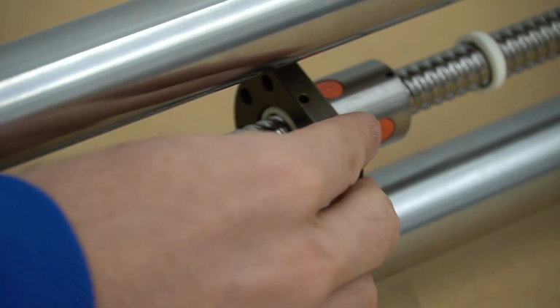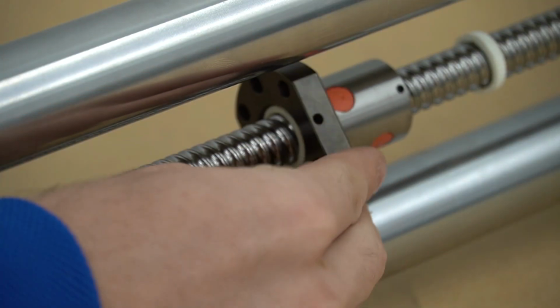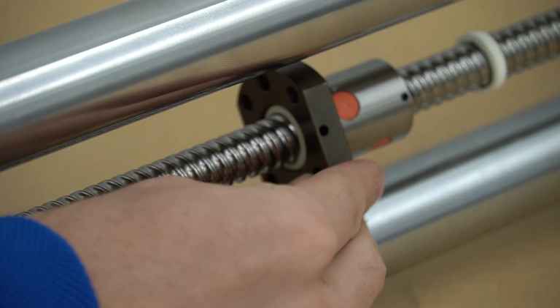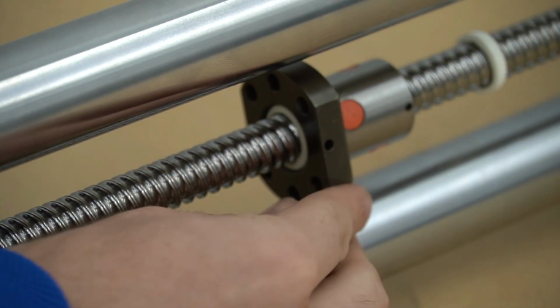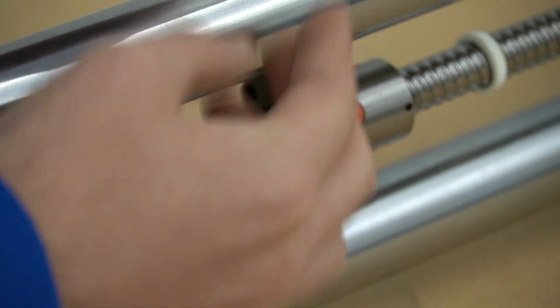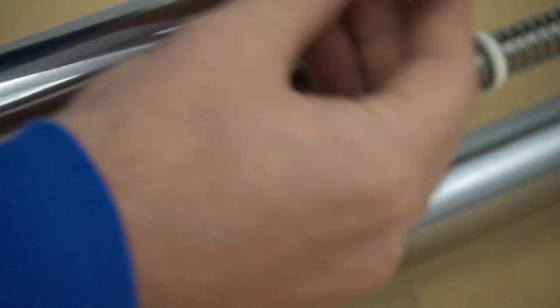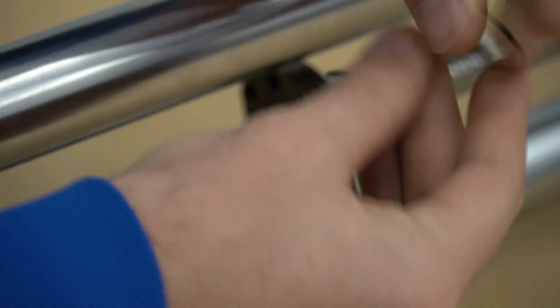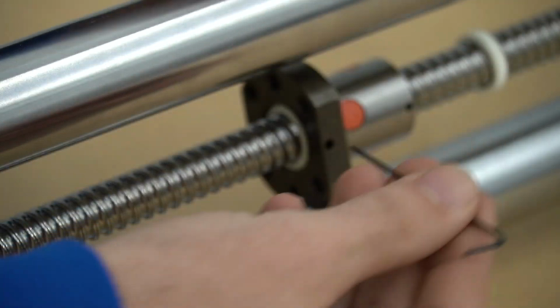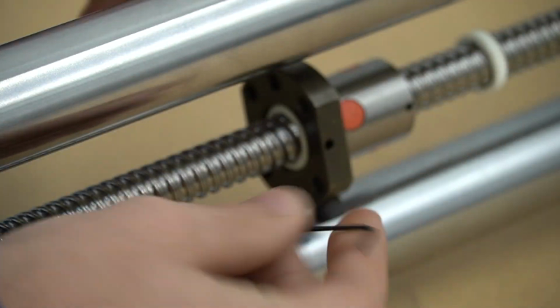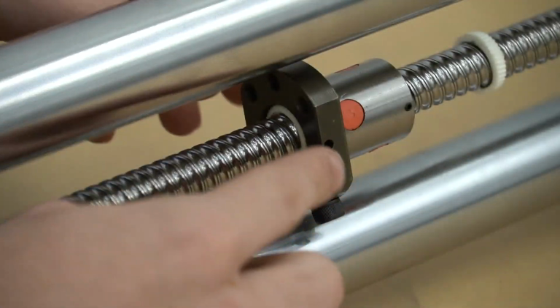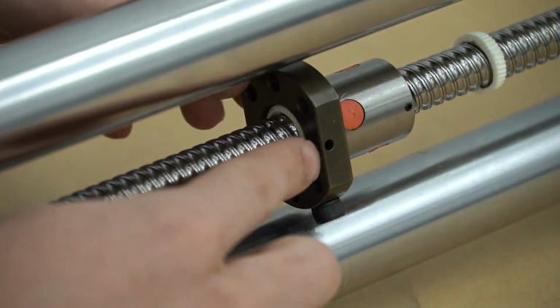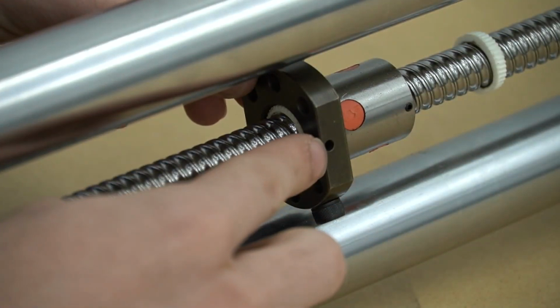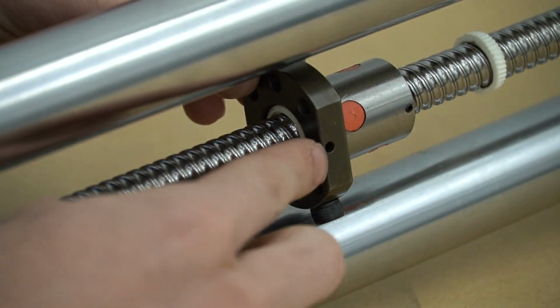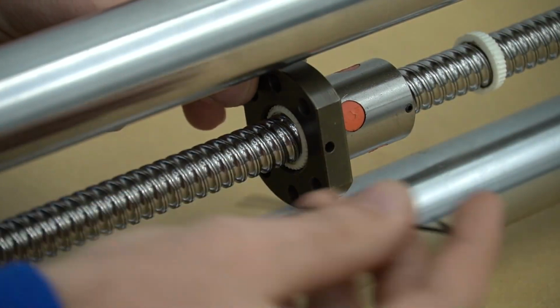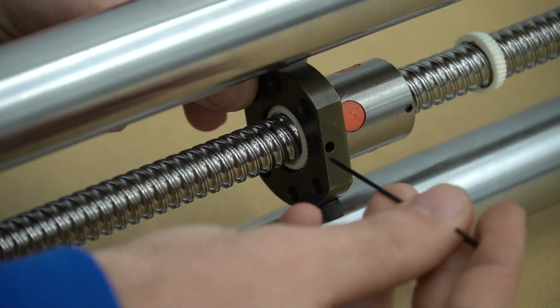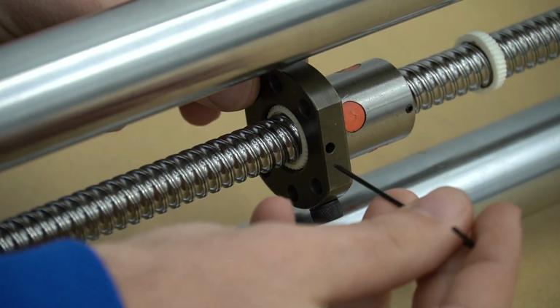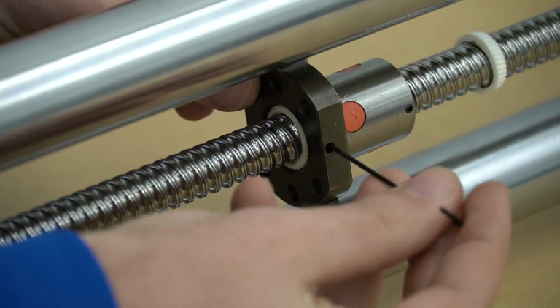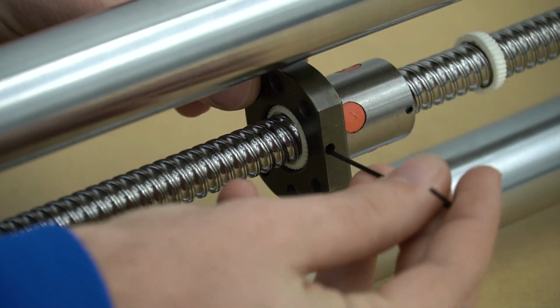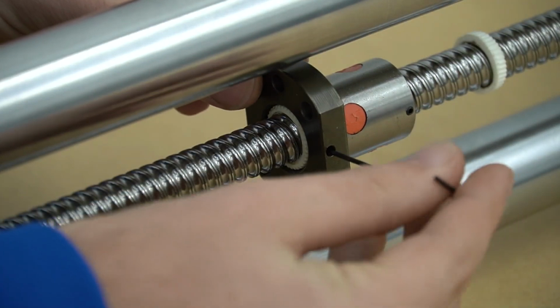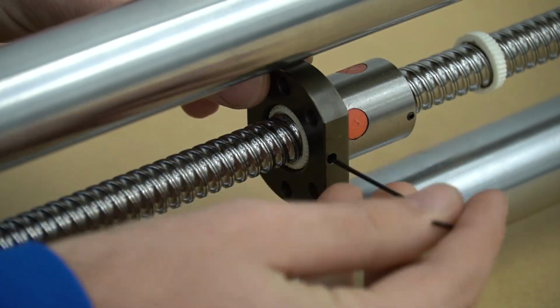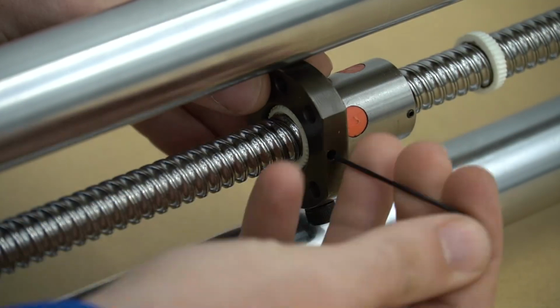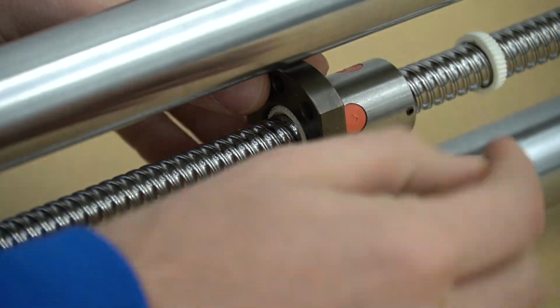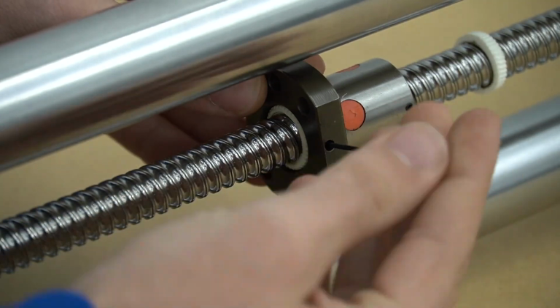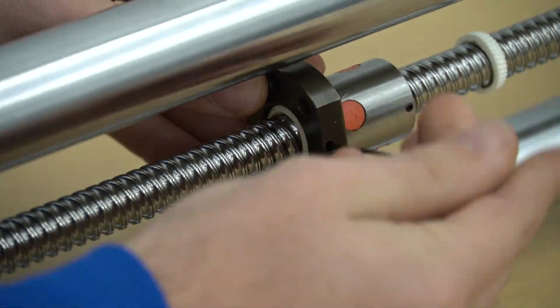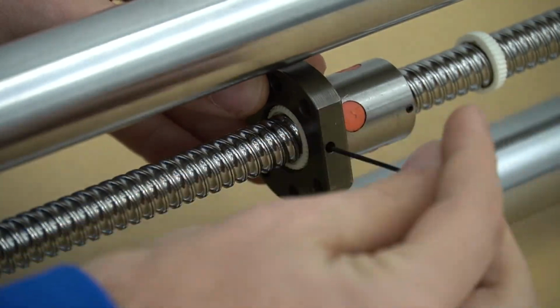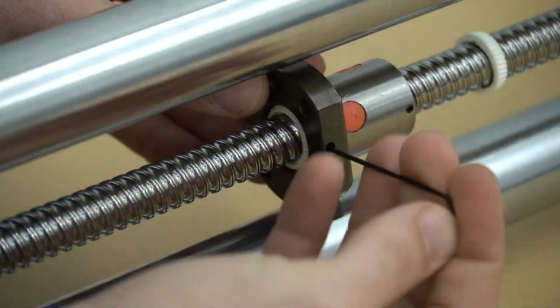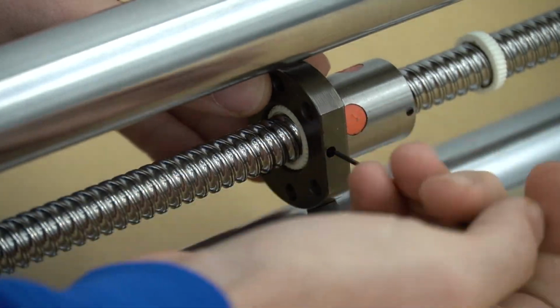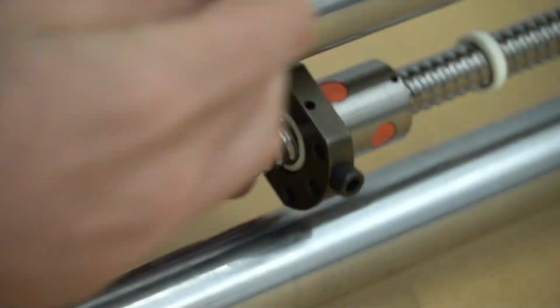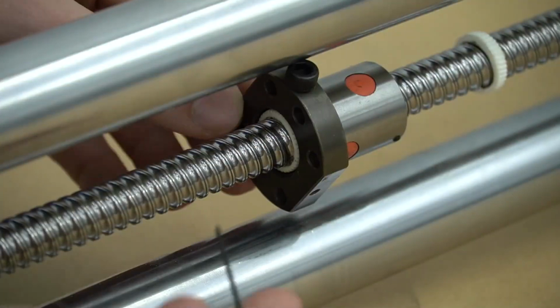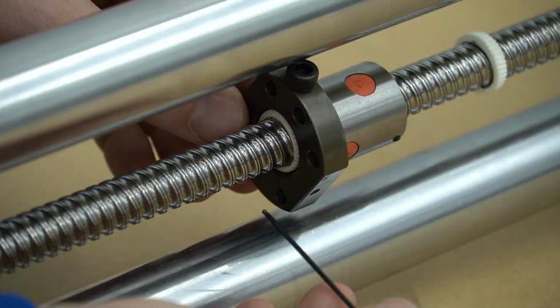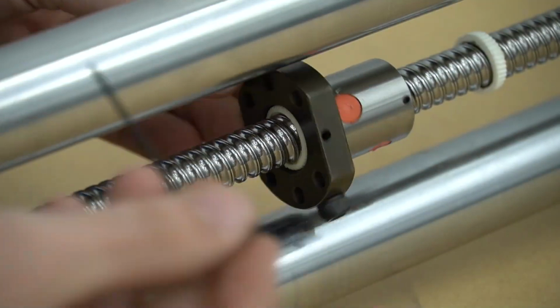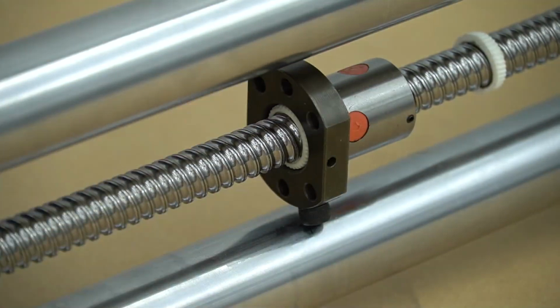Next we're going to flip the rail around and repeat the same thing on the opposite end of the ball nut.